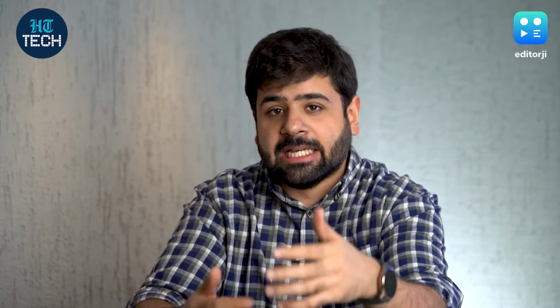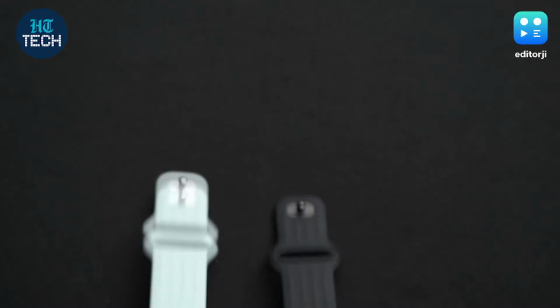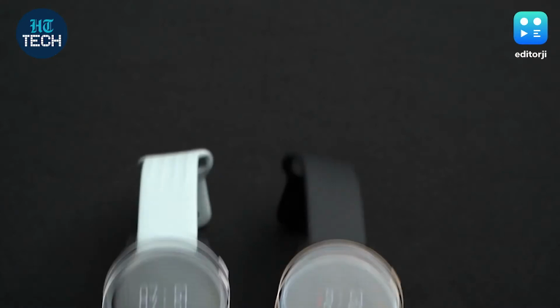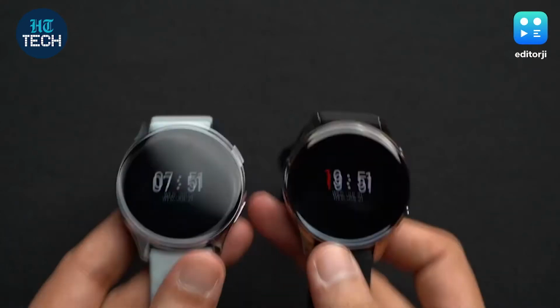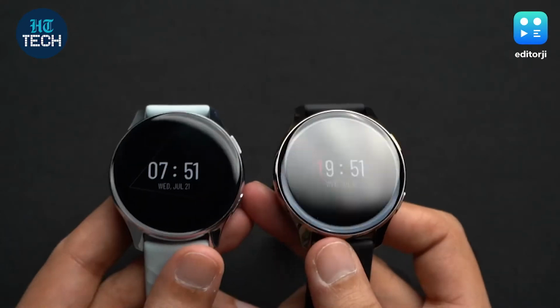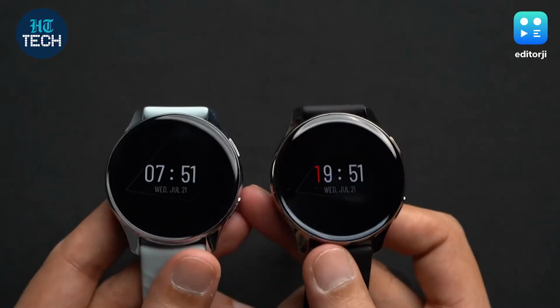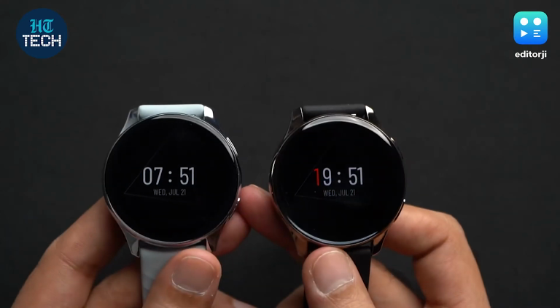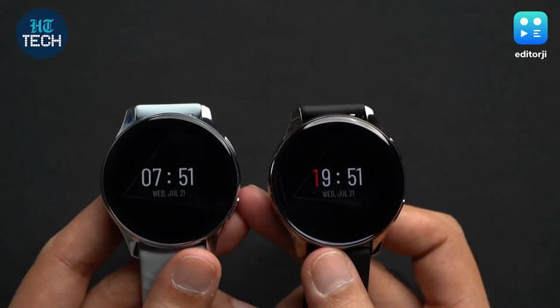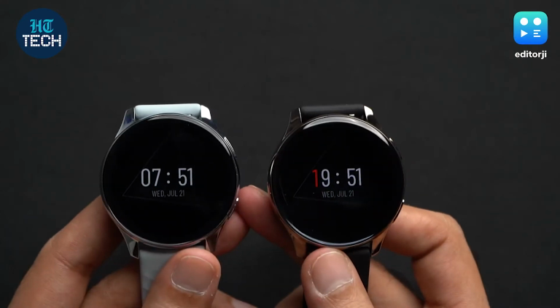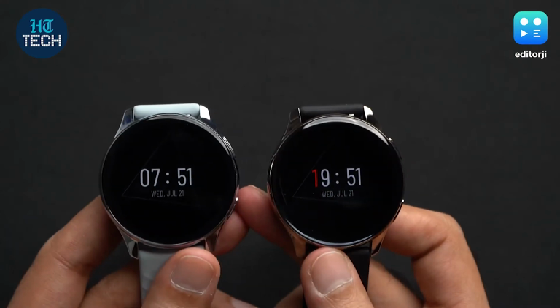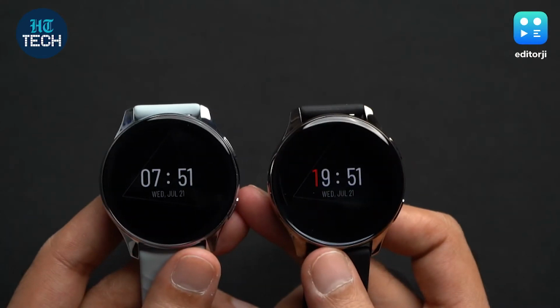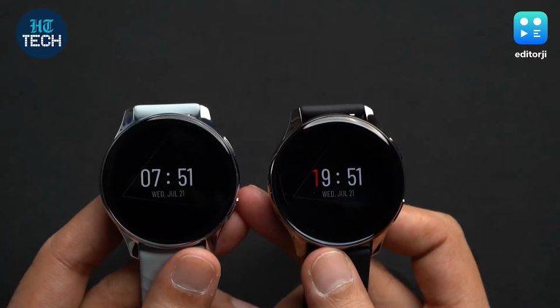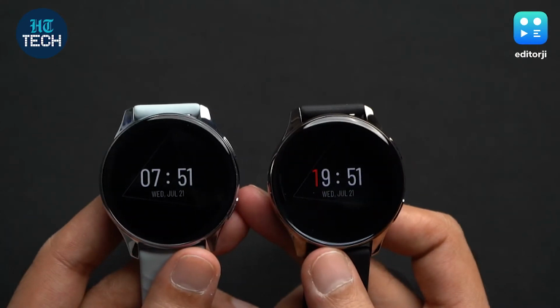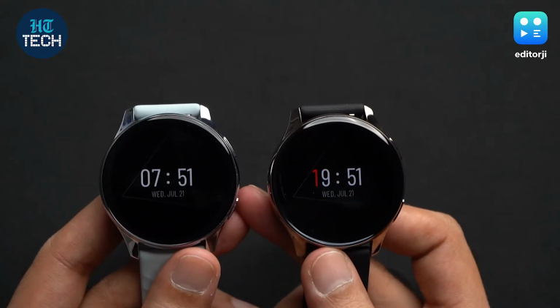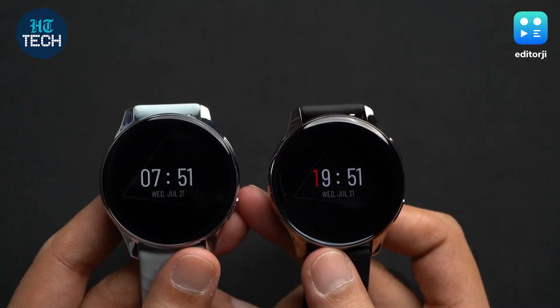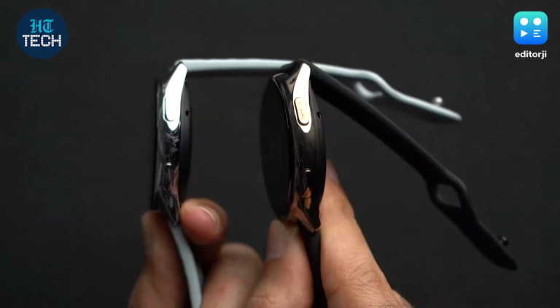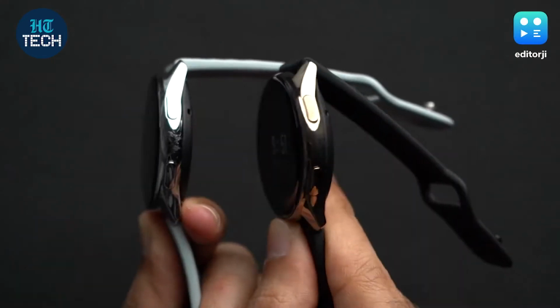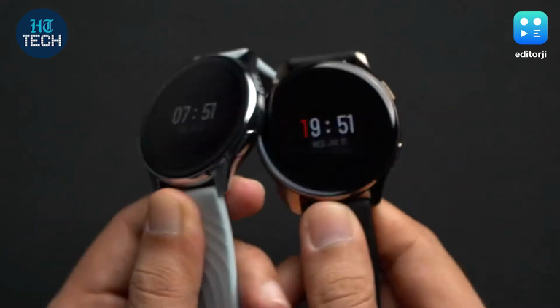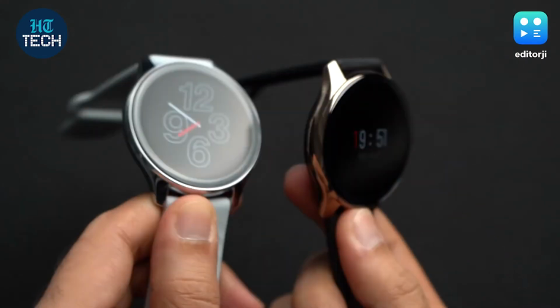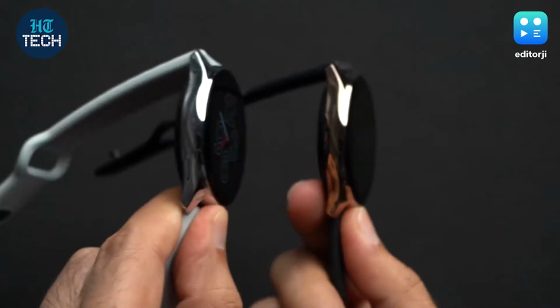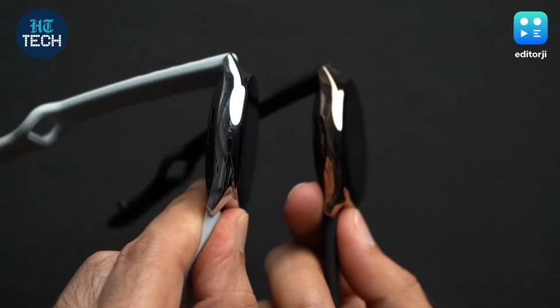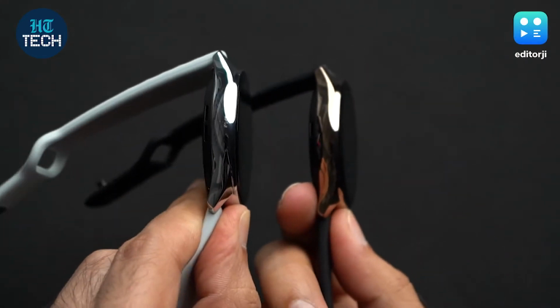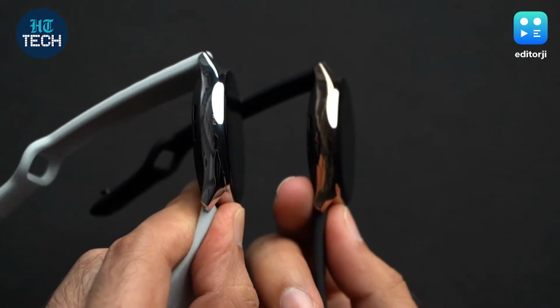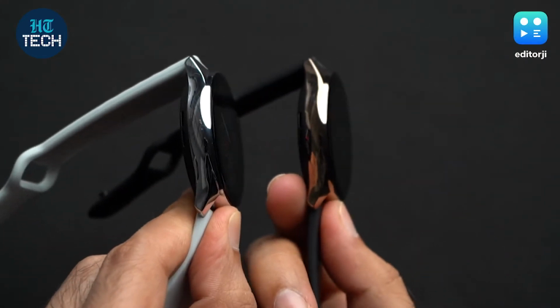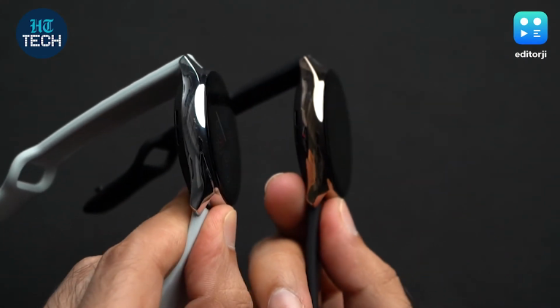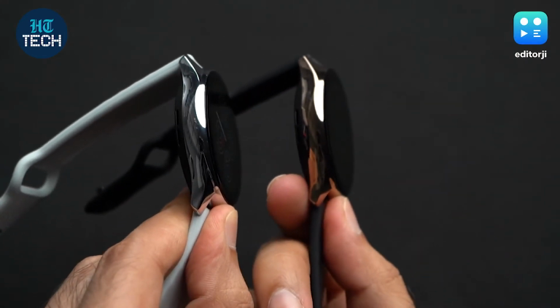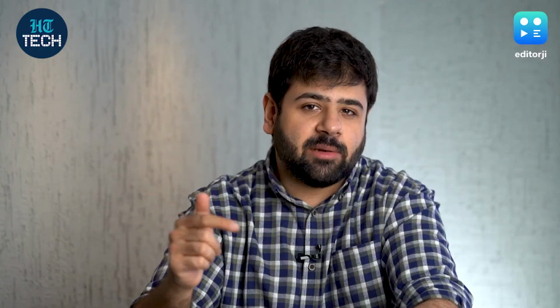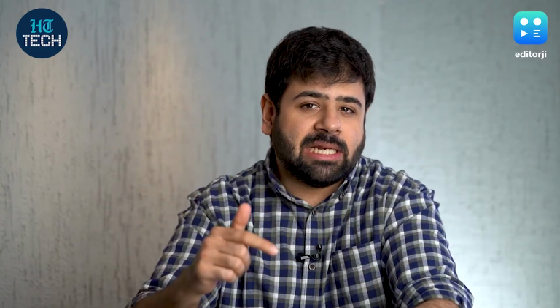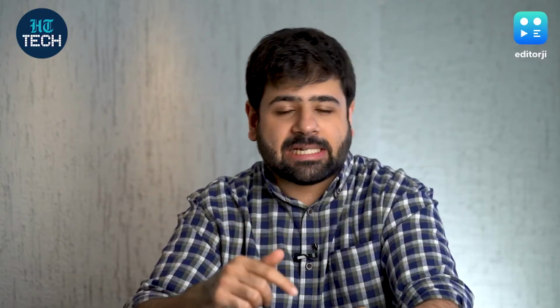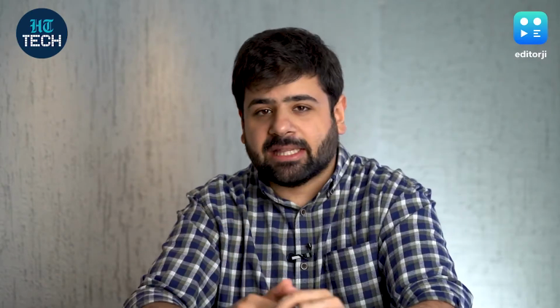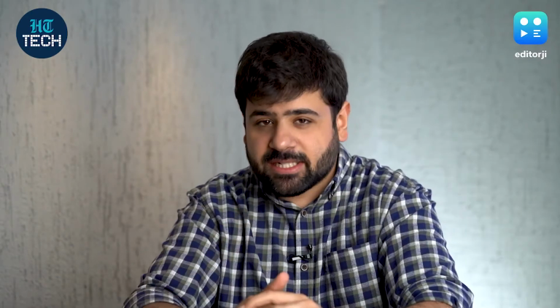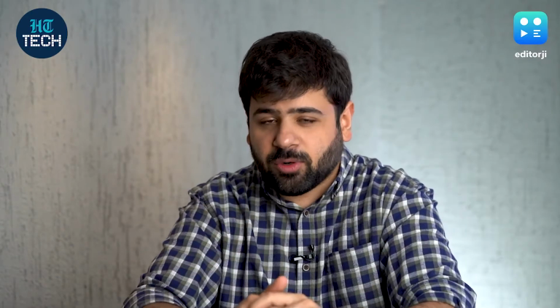Since everything is identical between the two watches under the hood, if you want to check out our OnePlus Watch review, it'll be linked in the description.